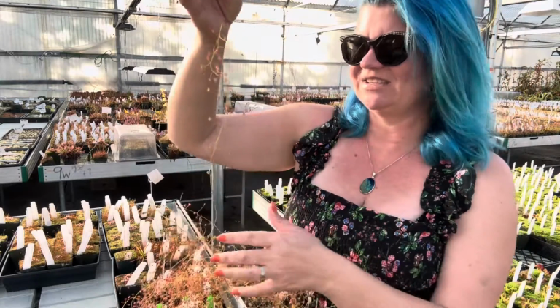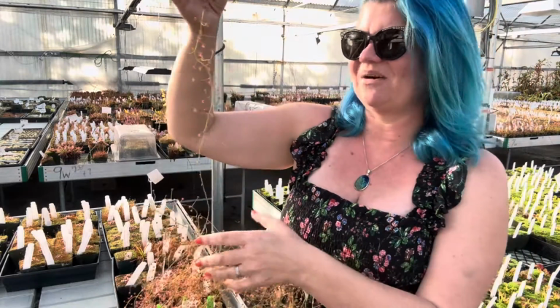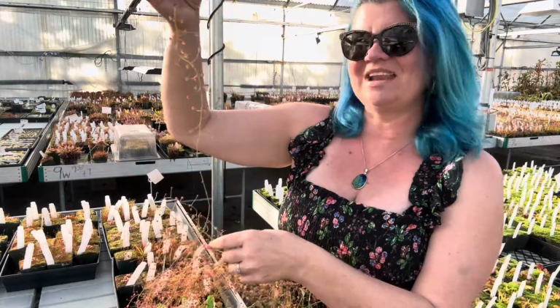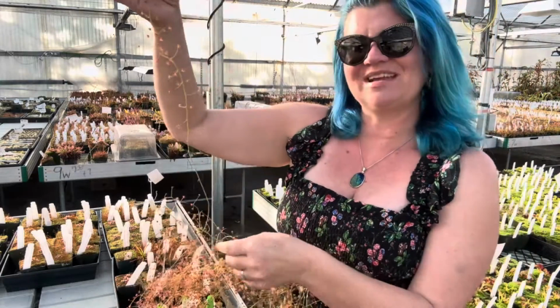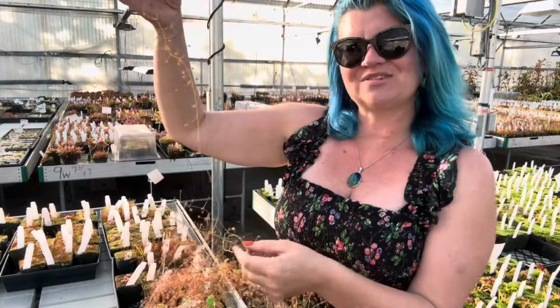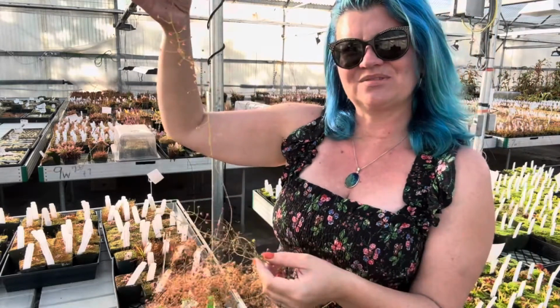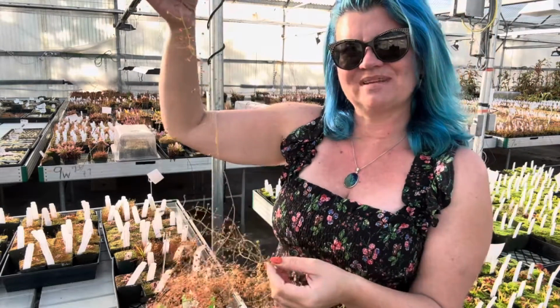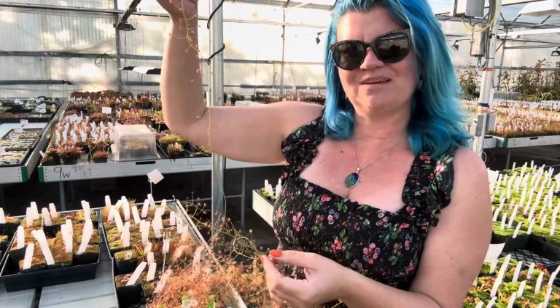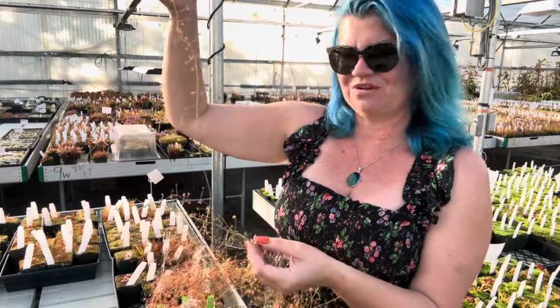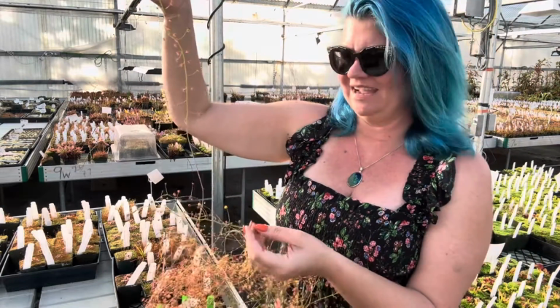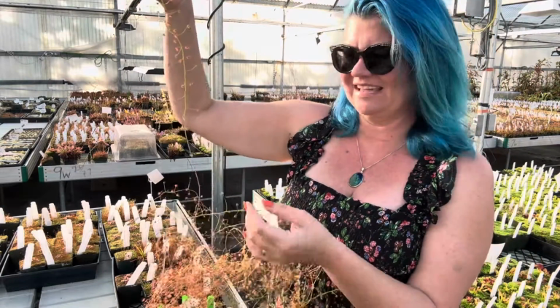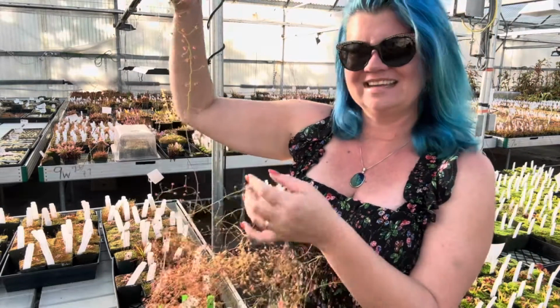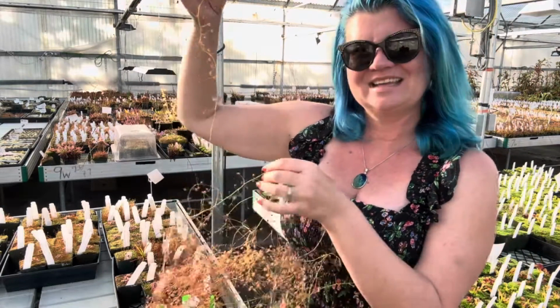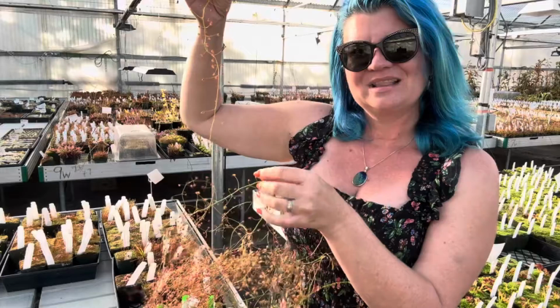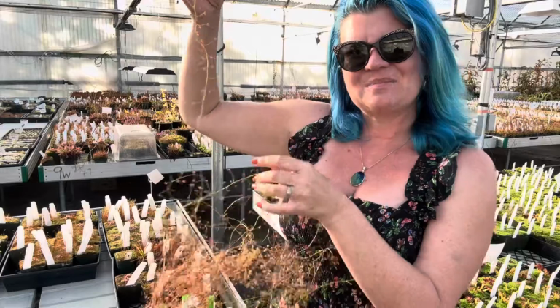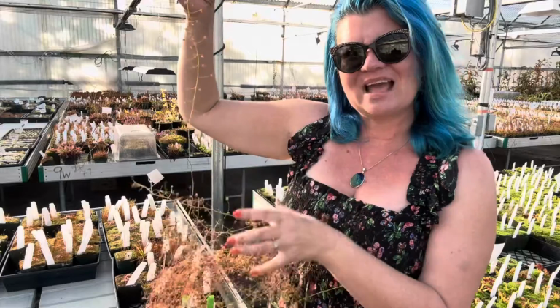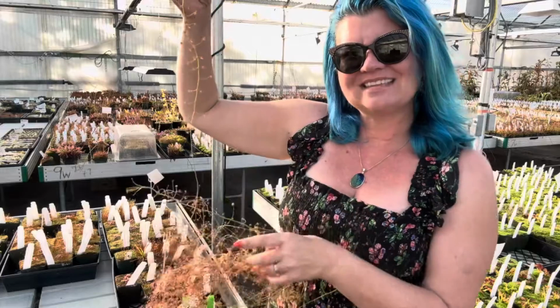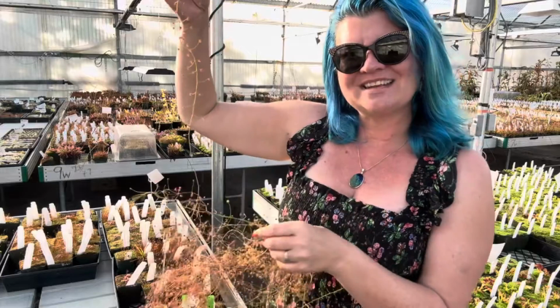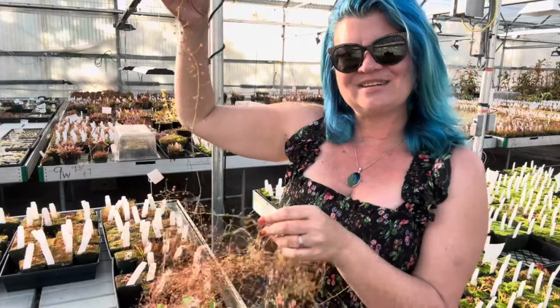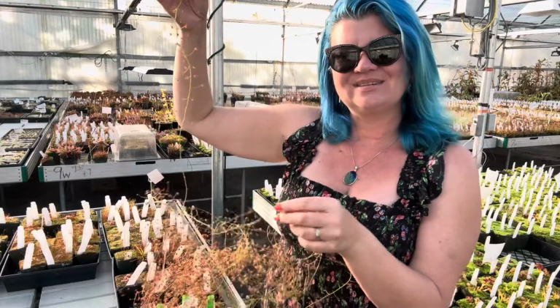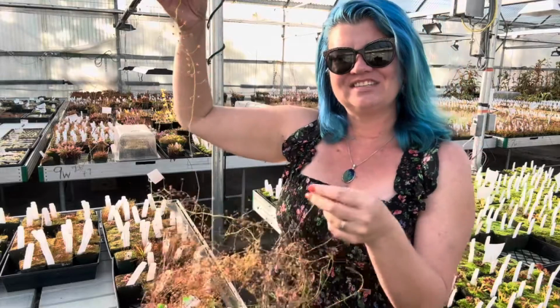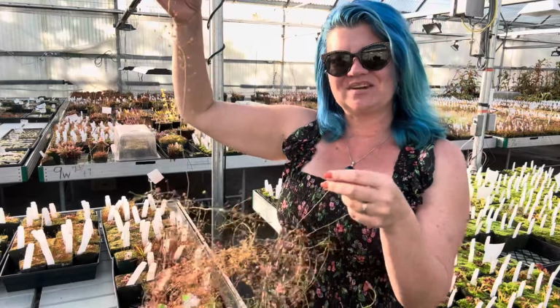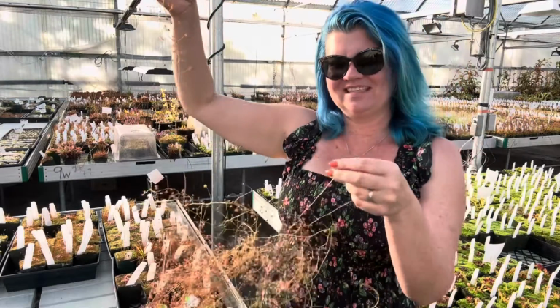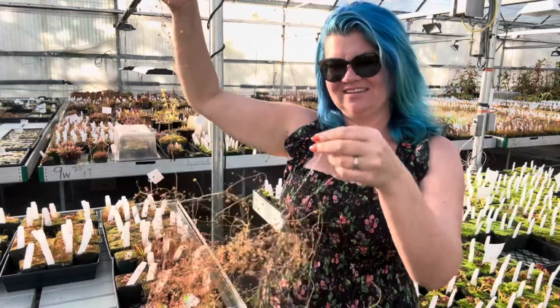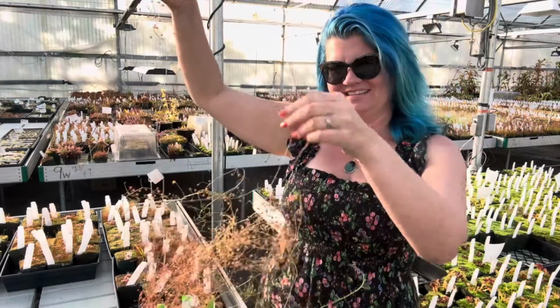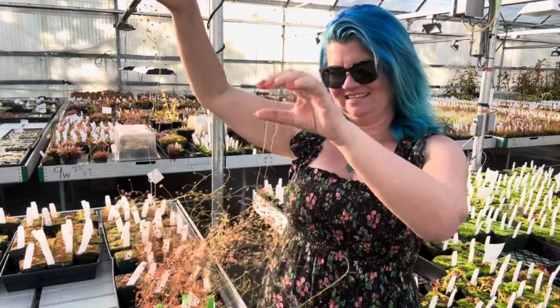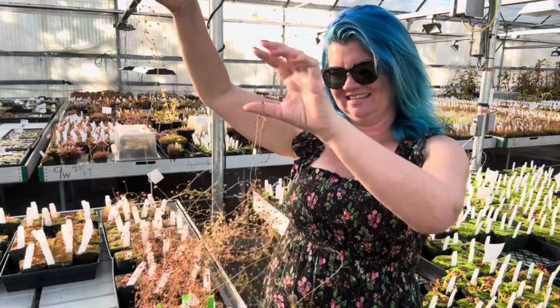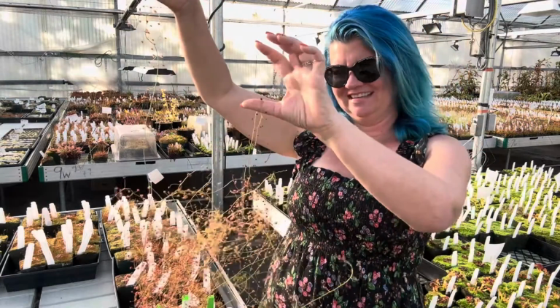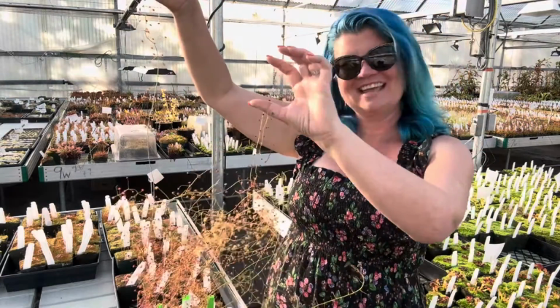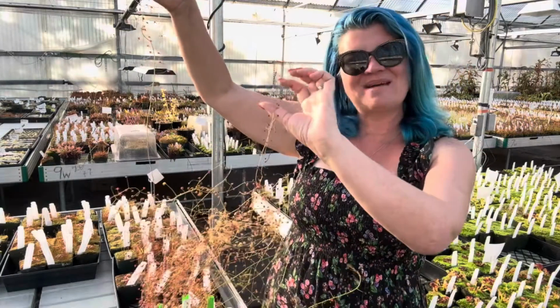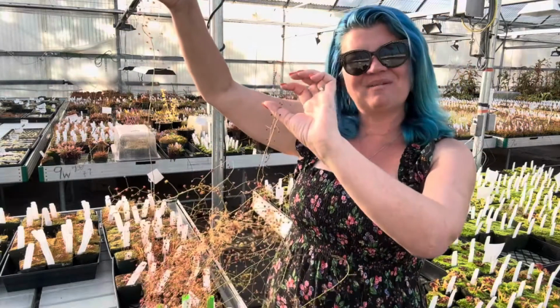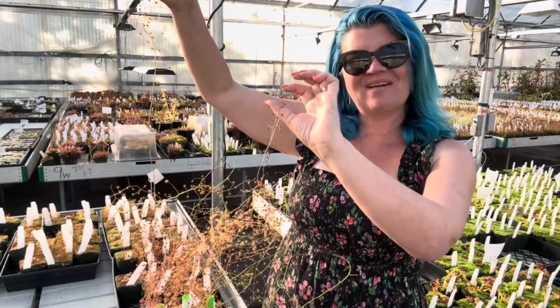Anyway, Drosera macrantha — a little pile of sundew to share with you. Happy growing!